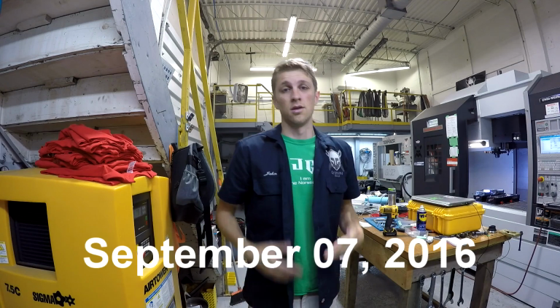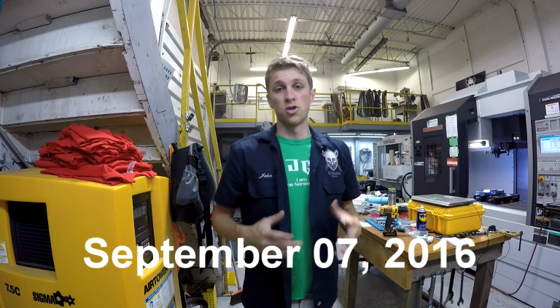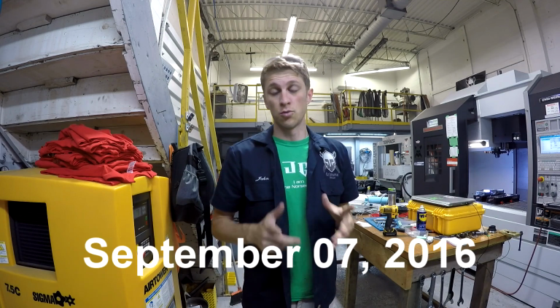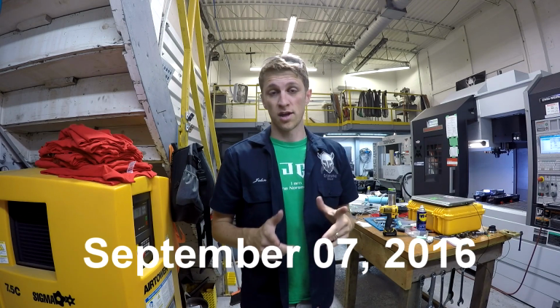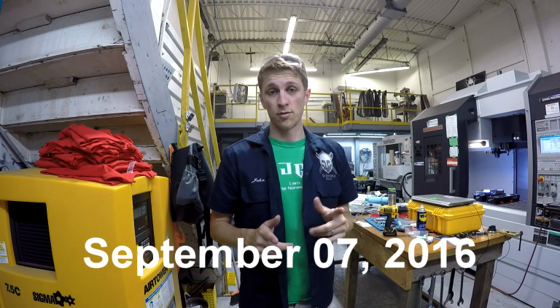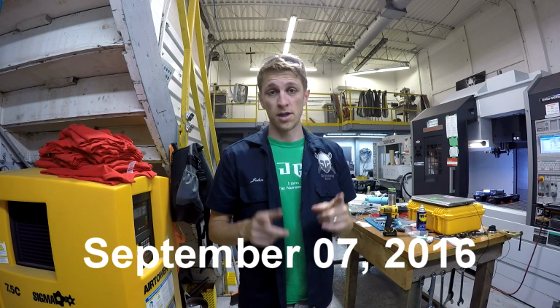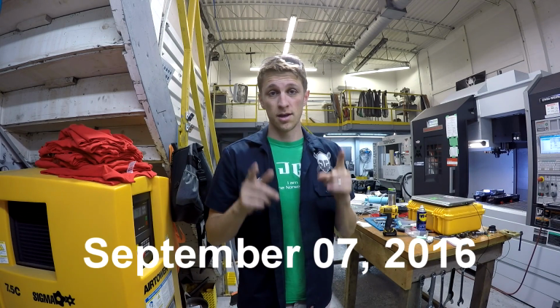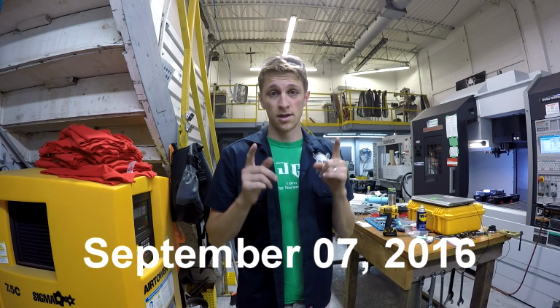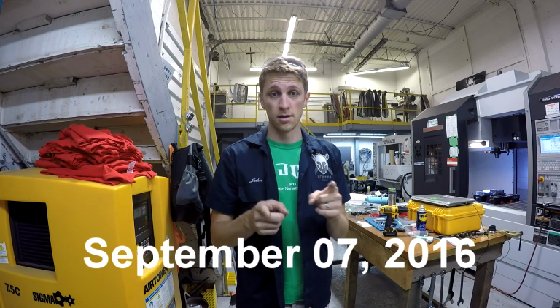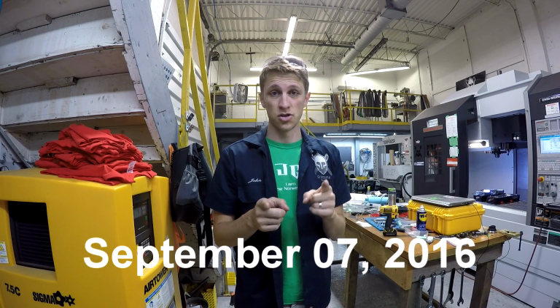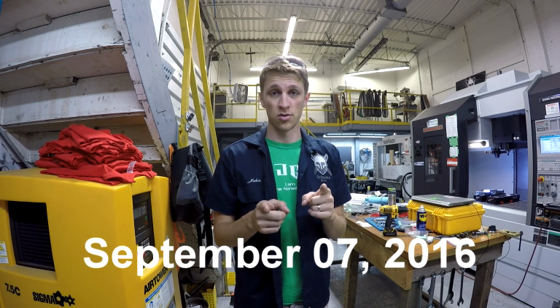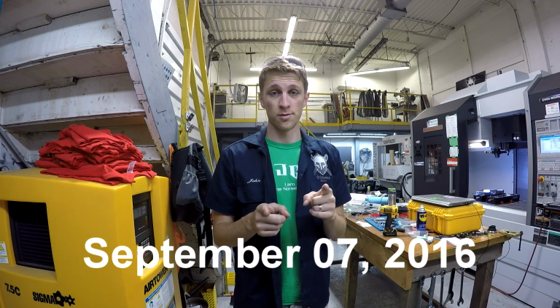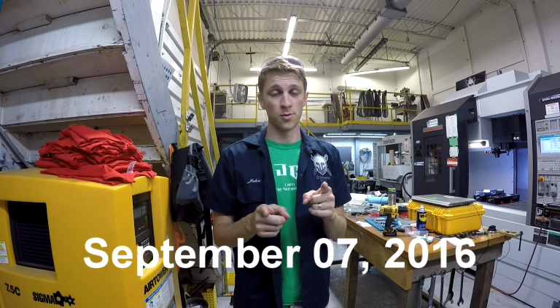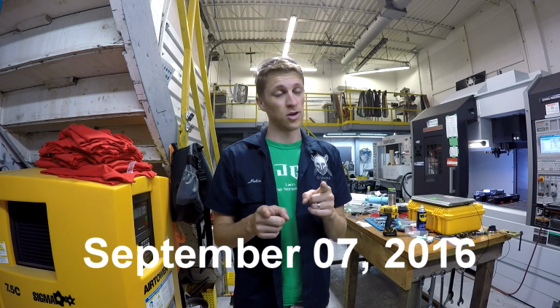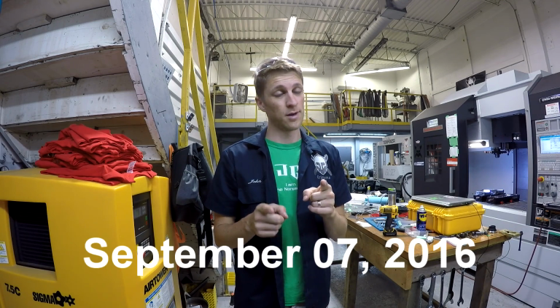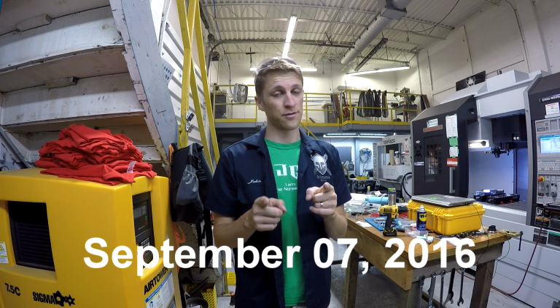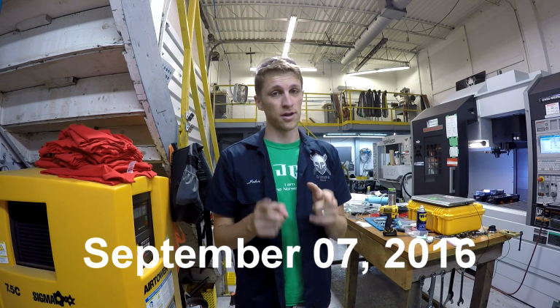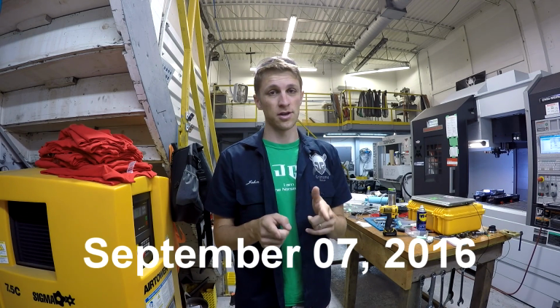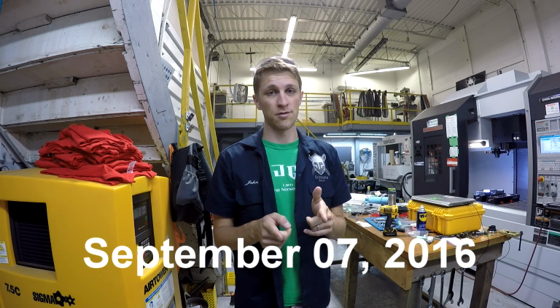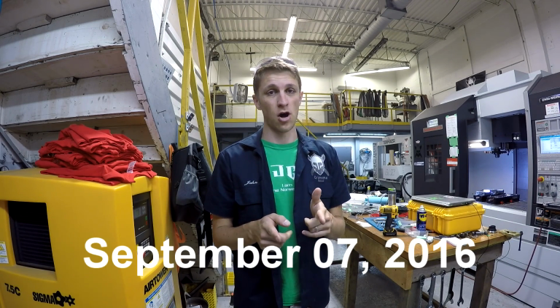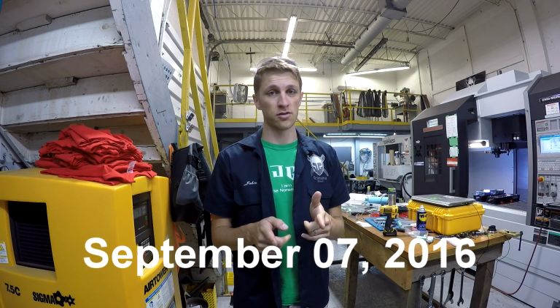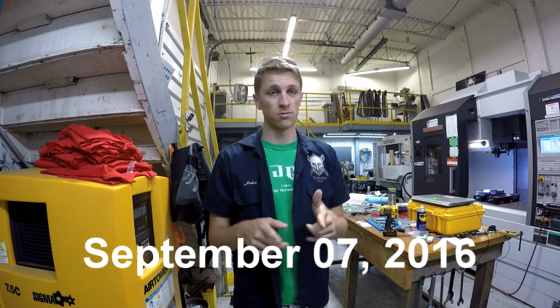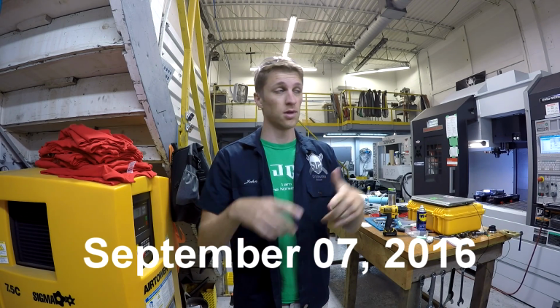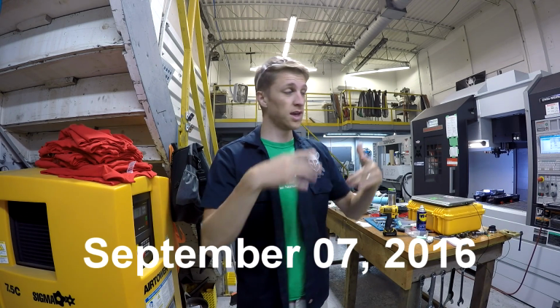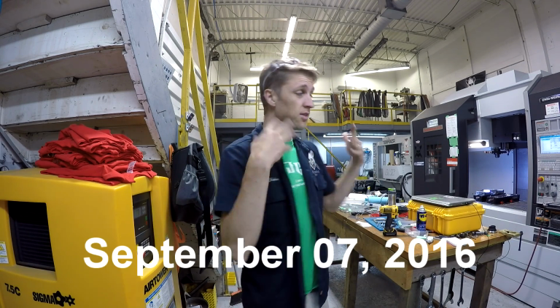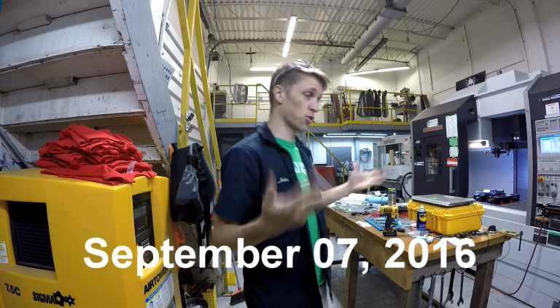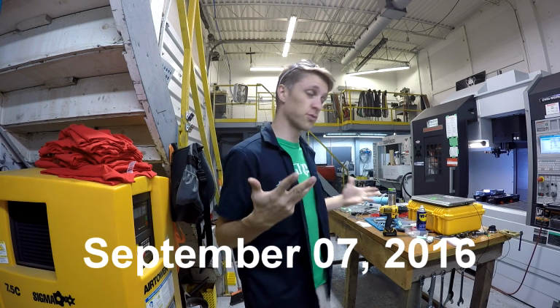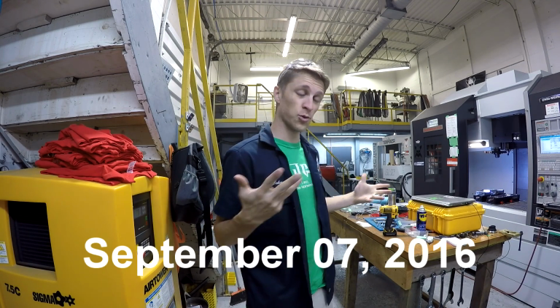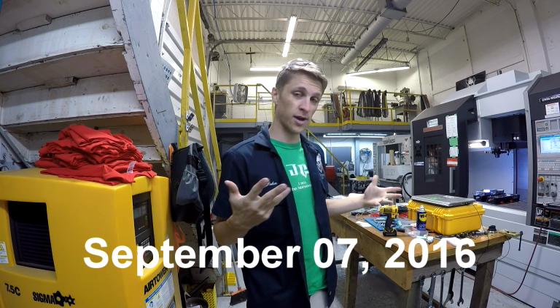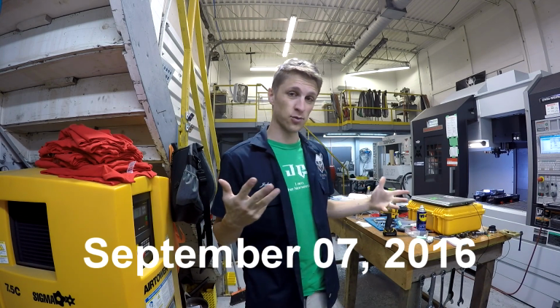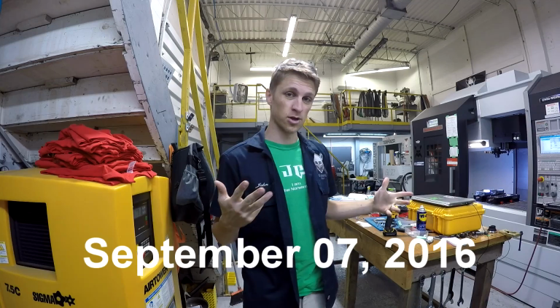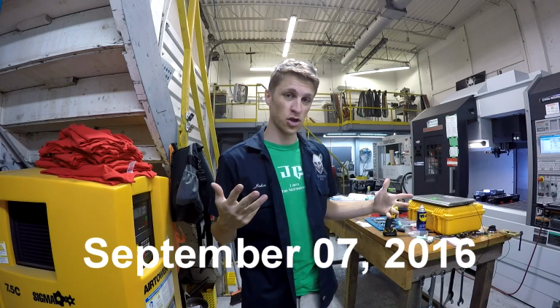Good morning, everybody. John Grimsmo here, back for another day of awesome in the Grimsmo Knives Workshop.